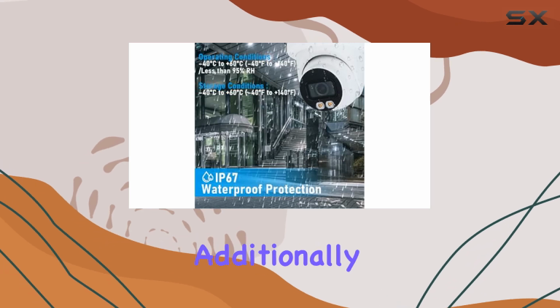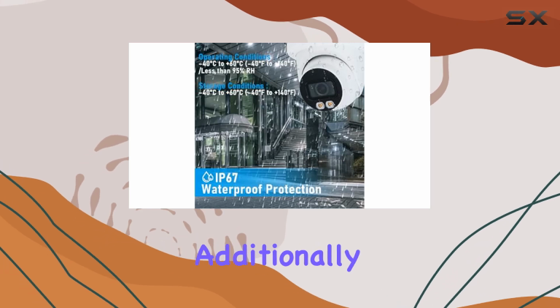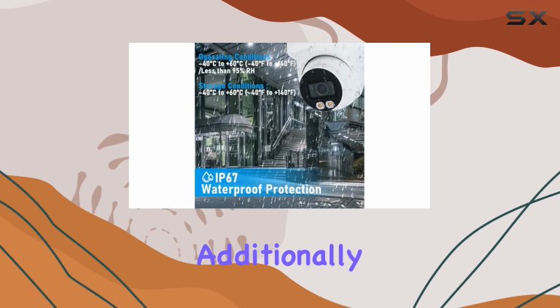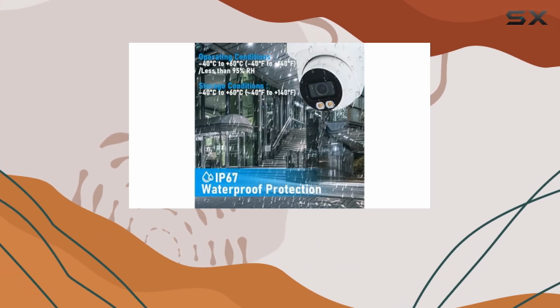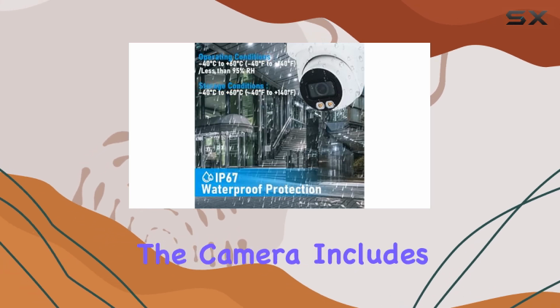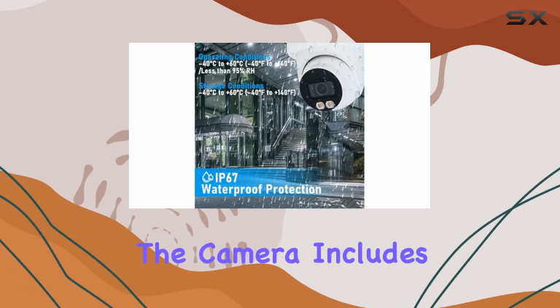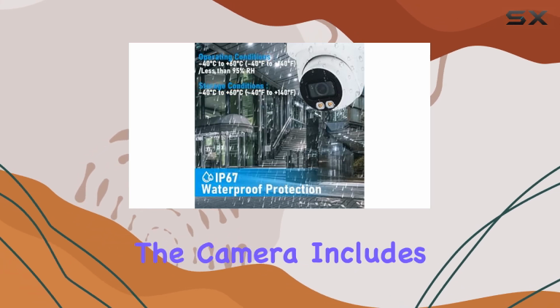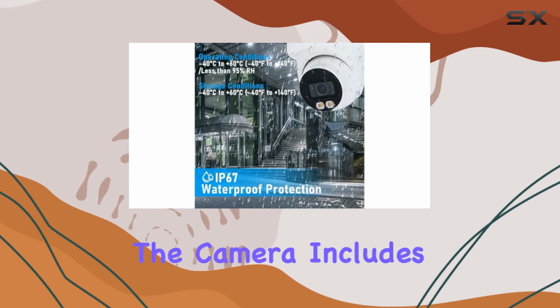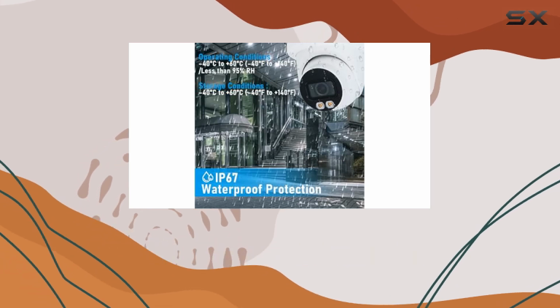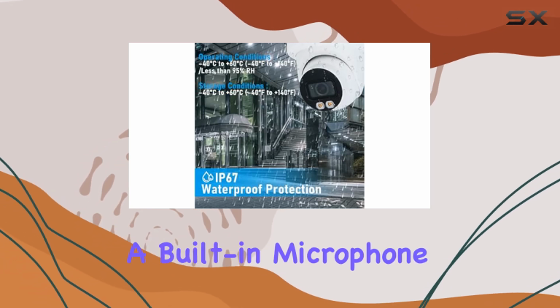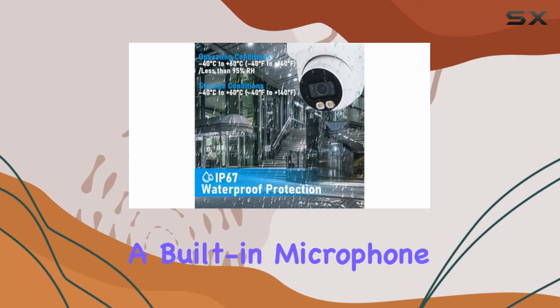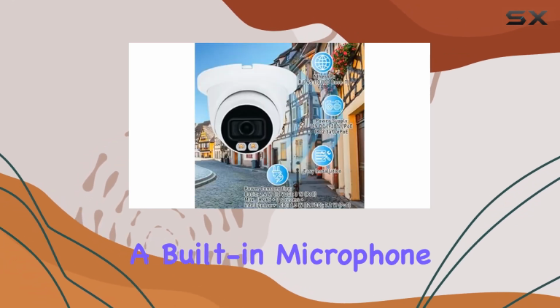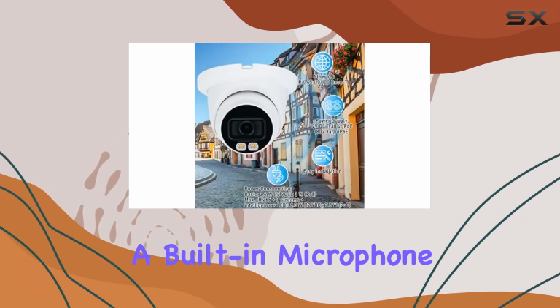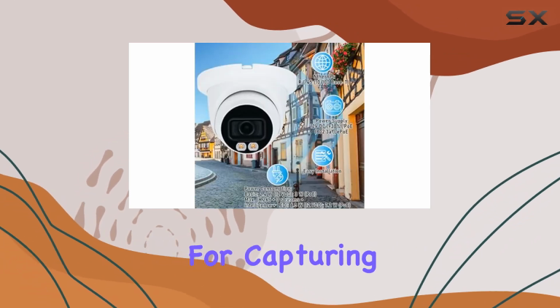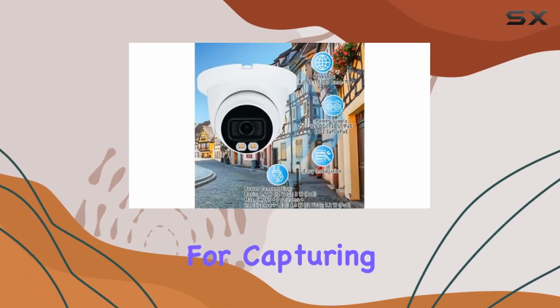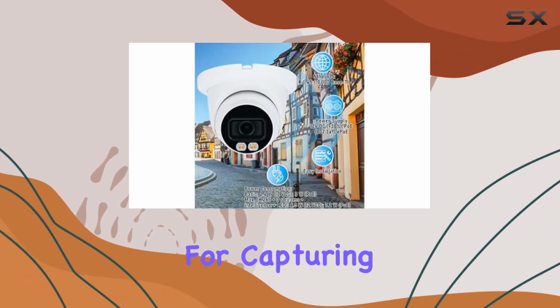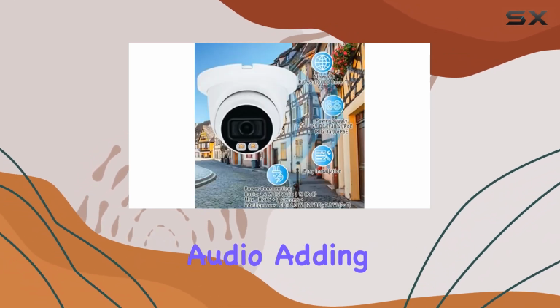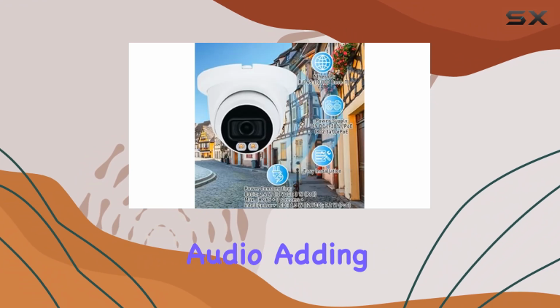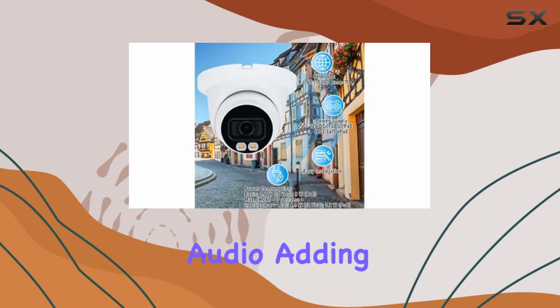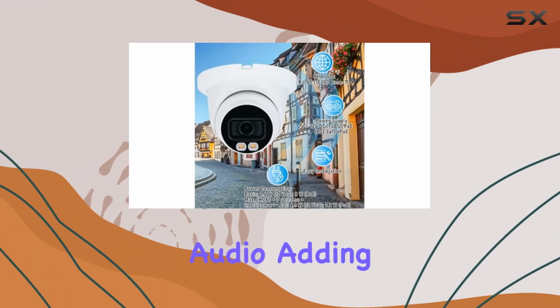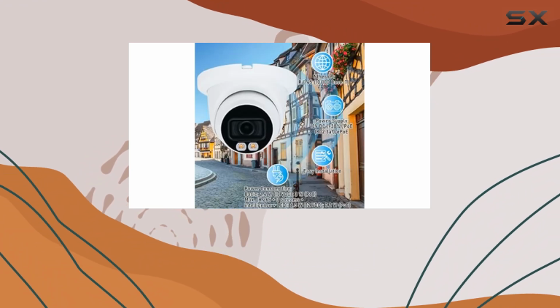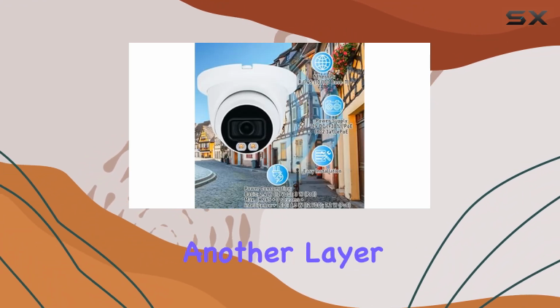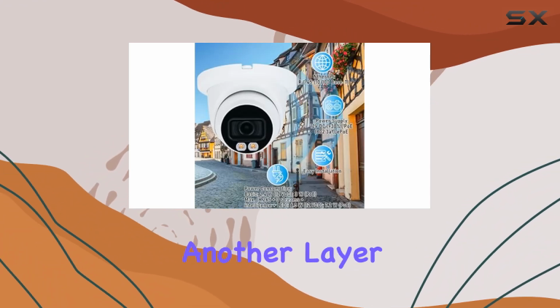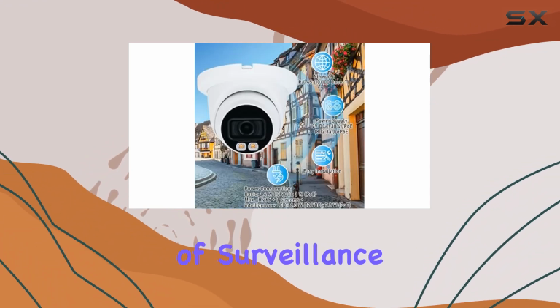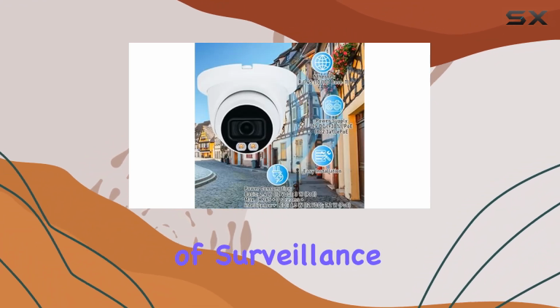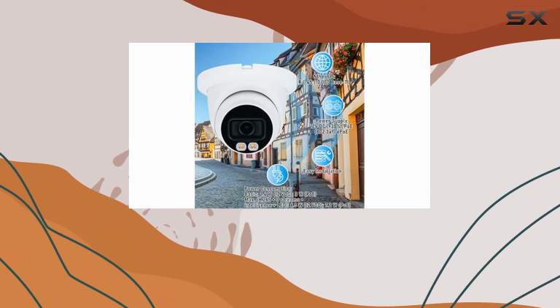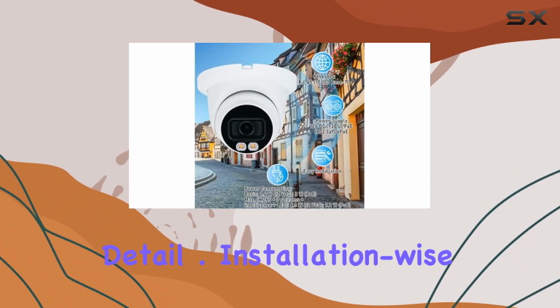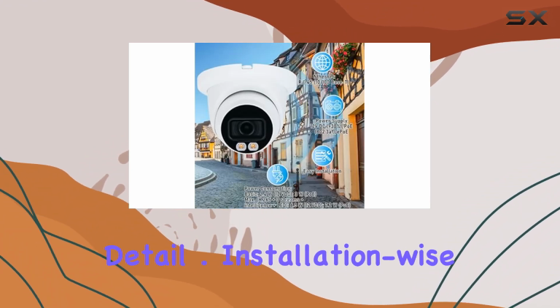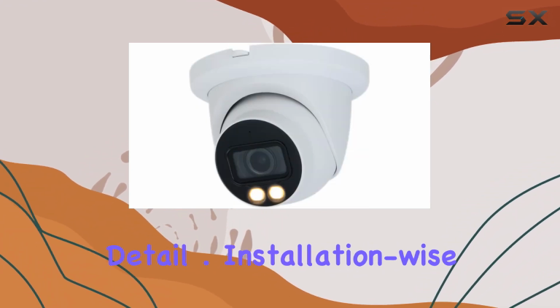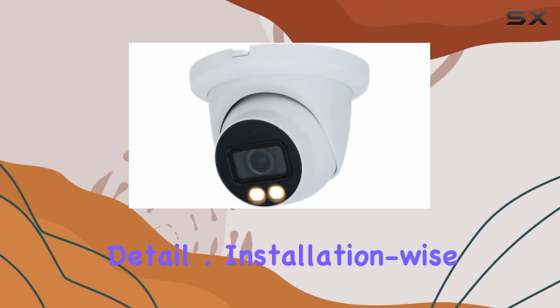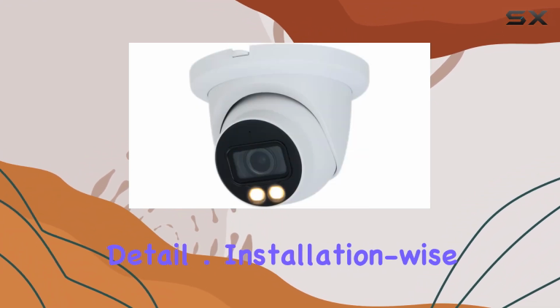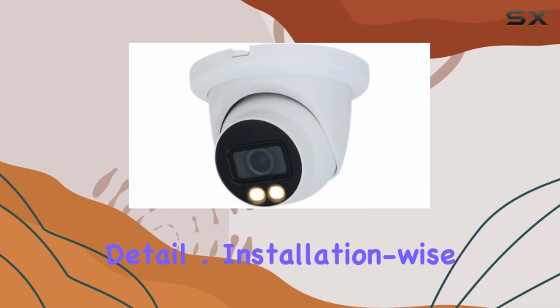Additionally, the camera includes a built-in microphone for capturing audio, adding another layer of surveillance detail.